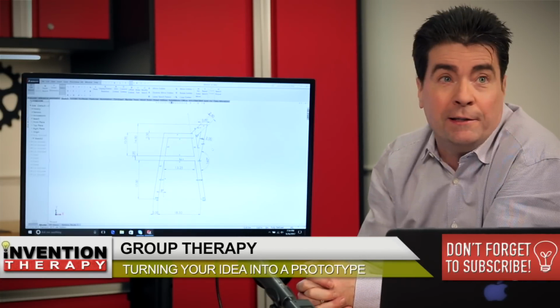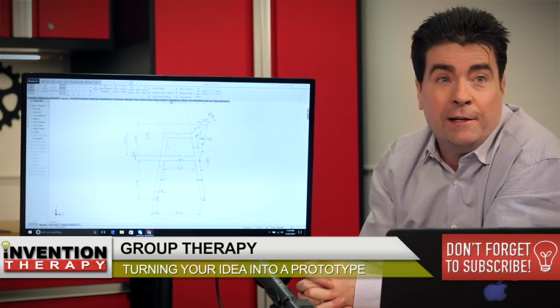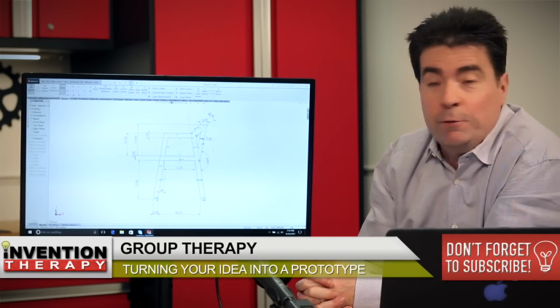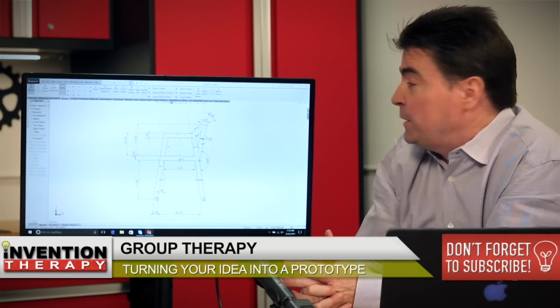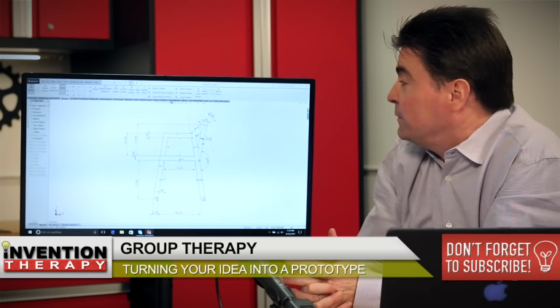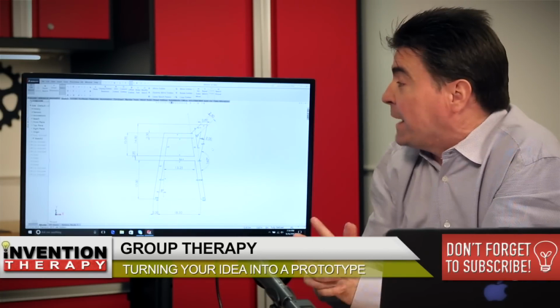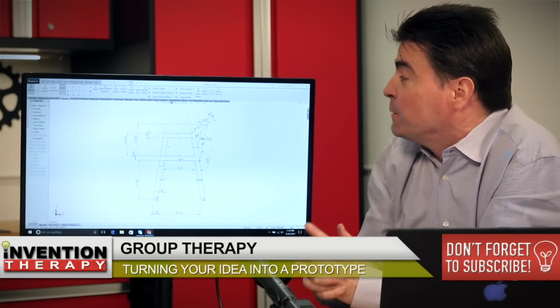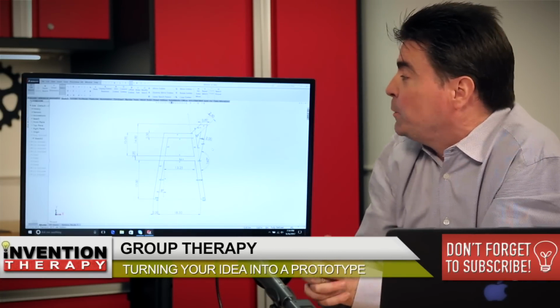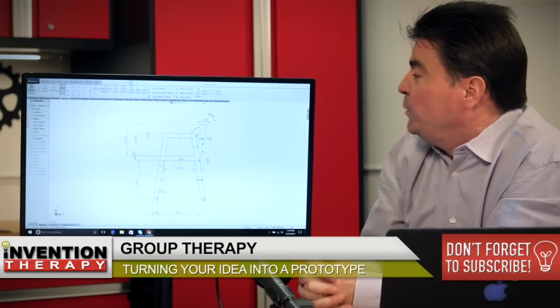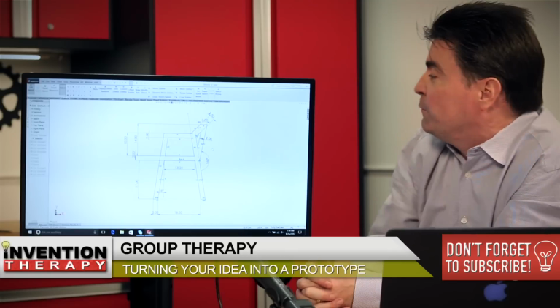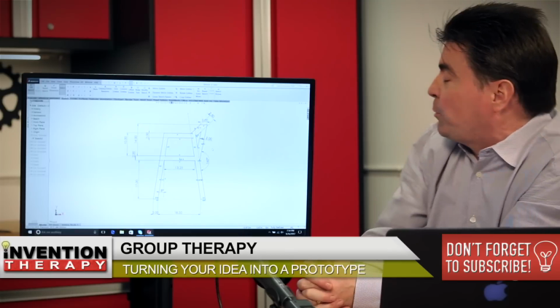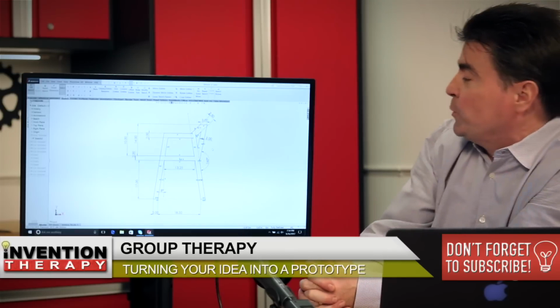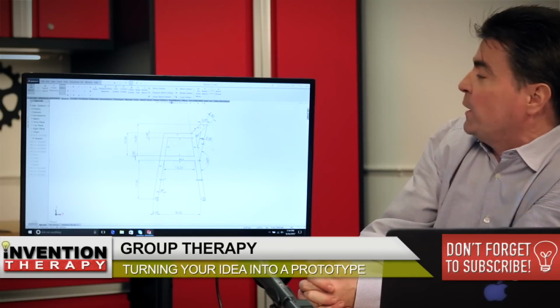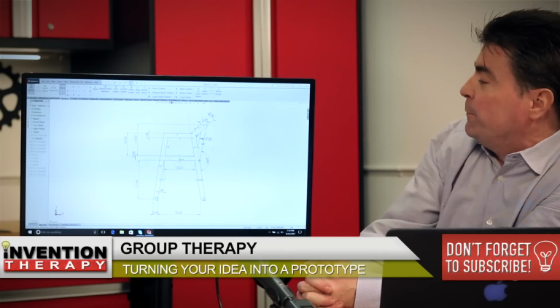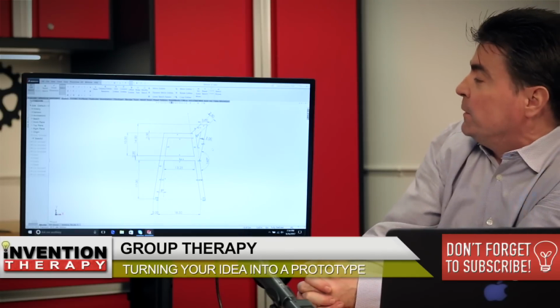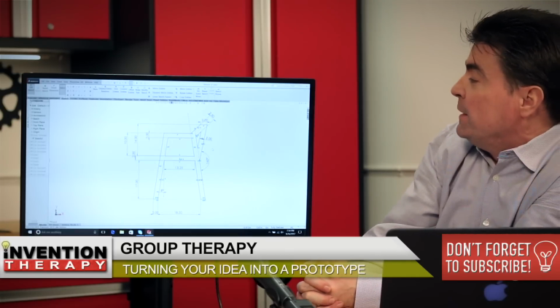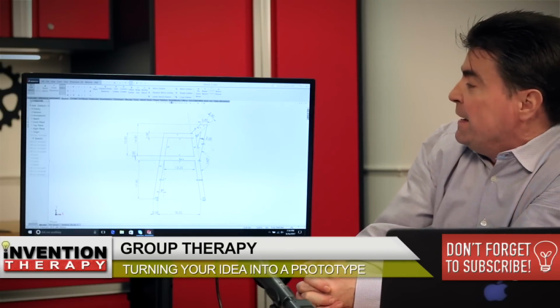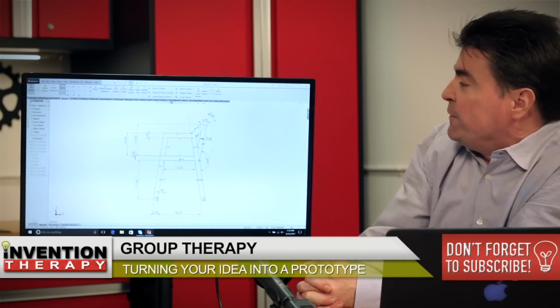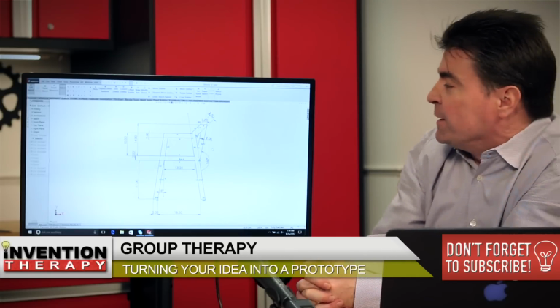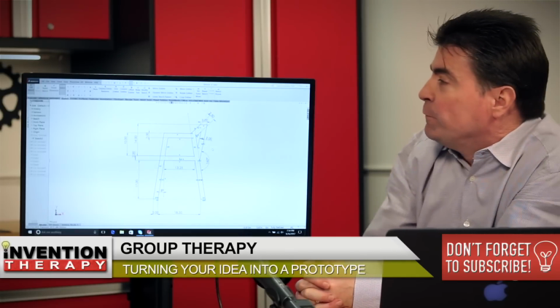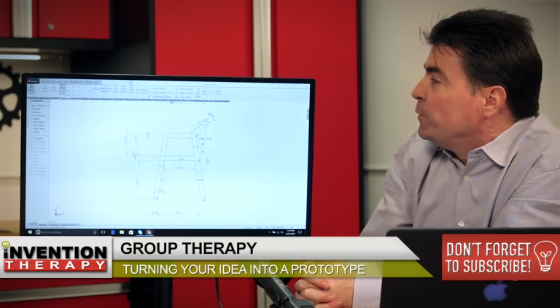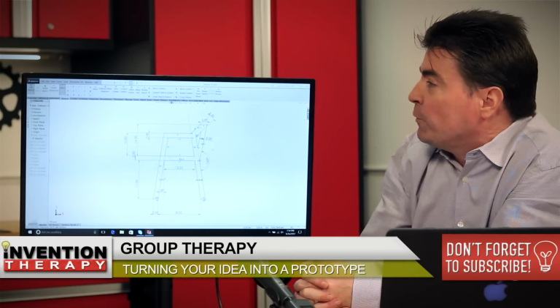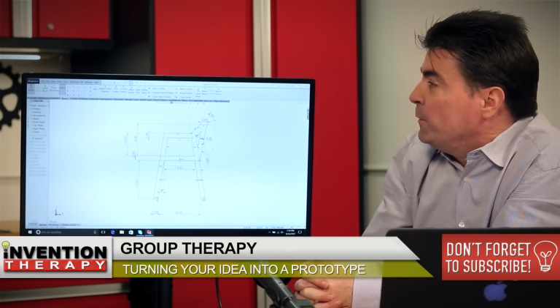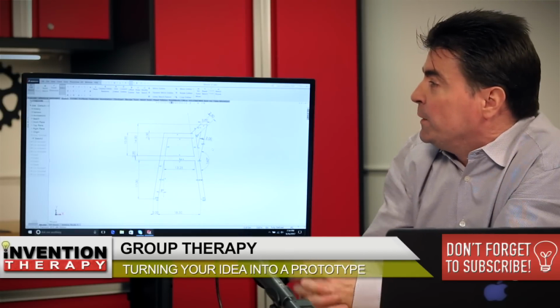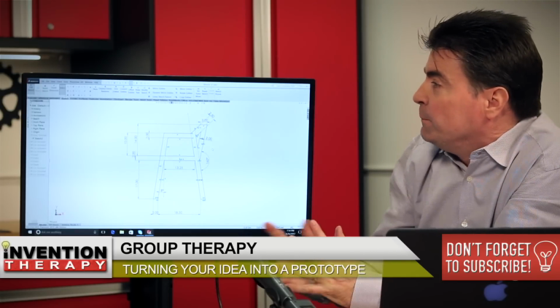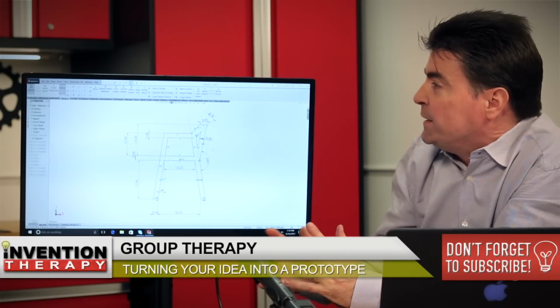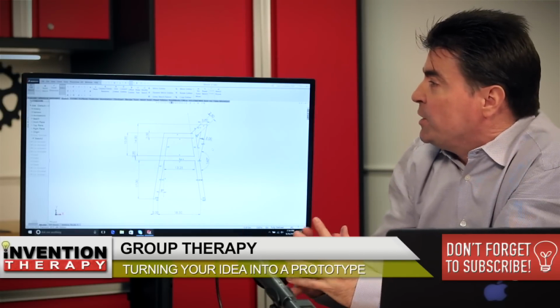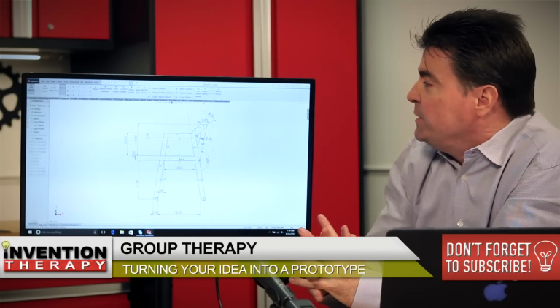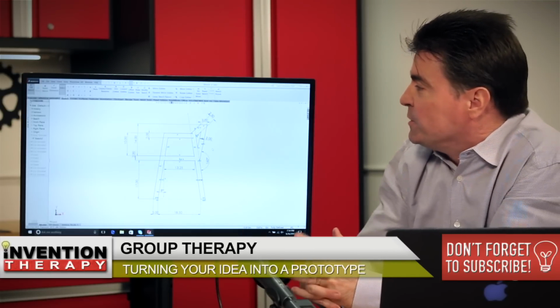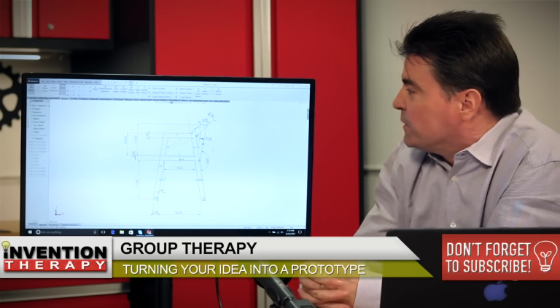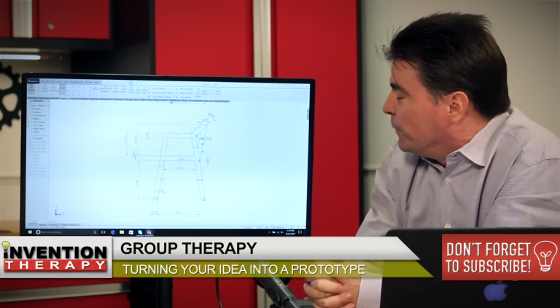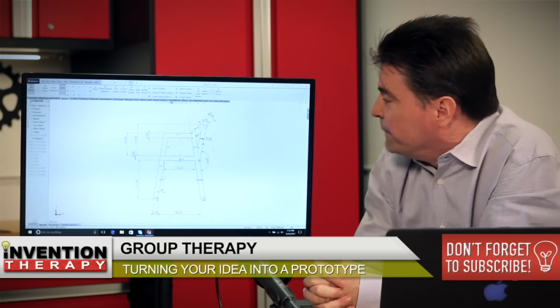That's the beauty of prototyping. If it doesn't feel right, we can make changes to it.